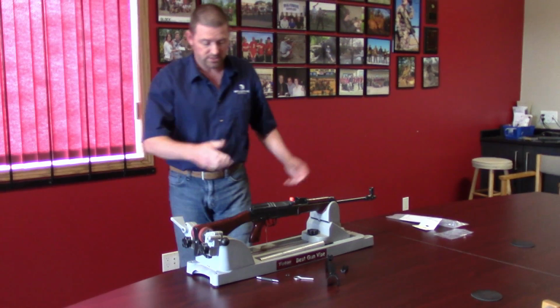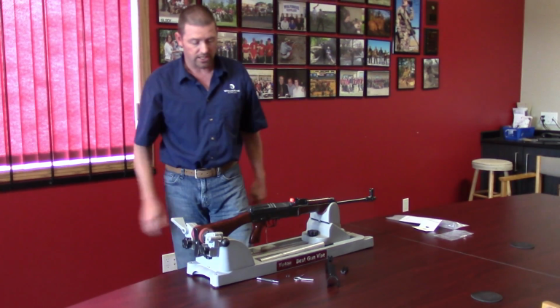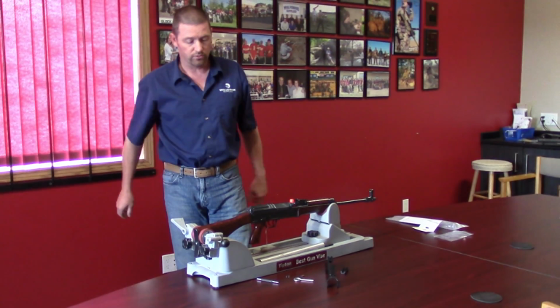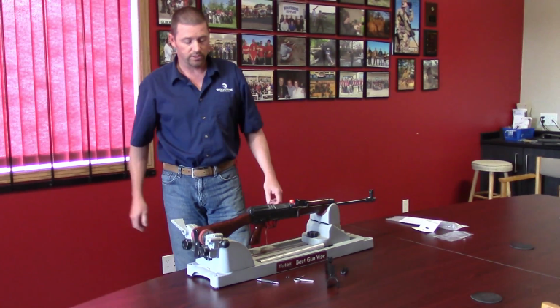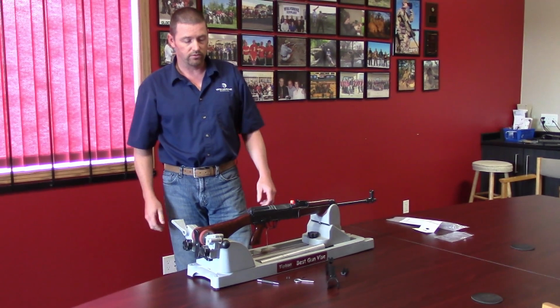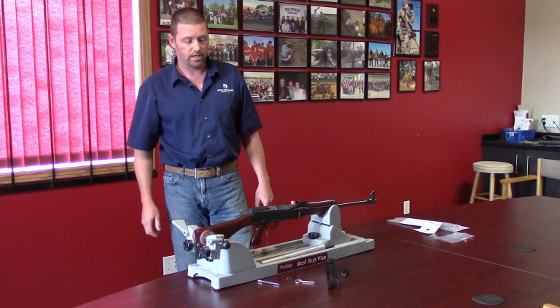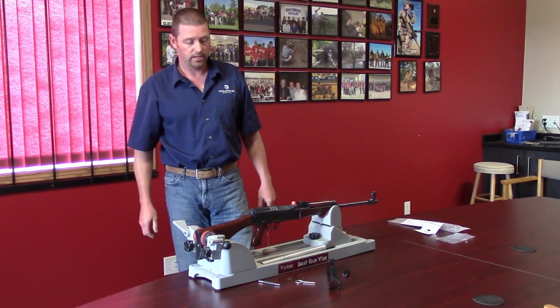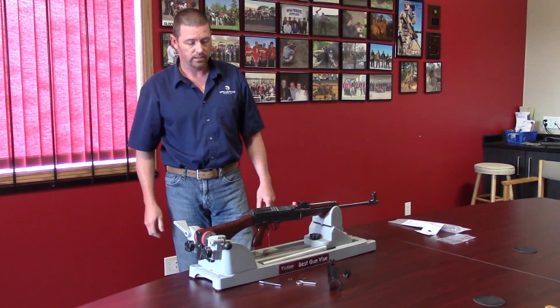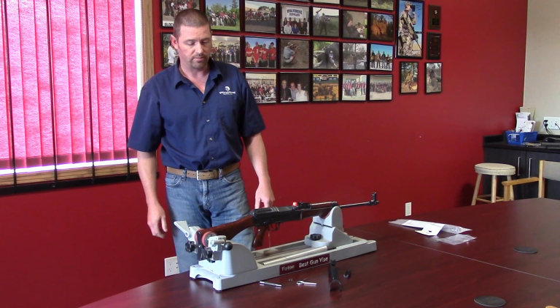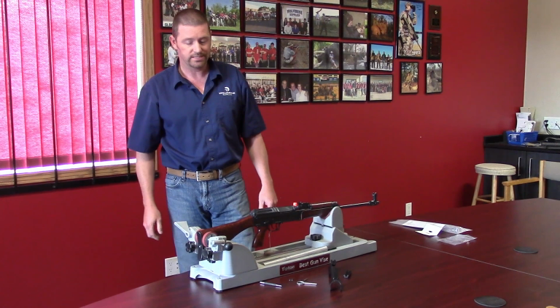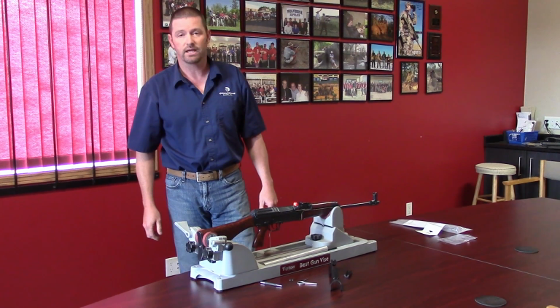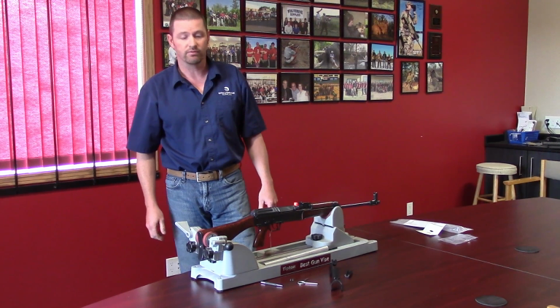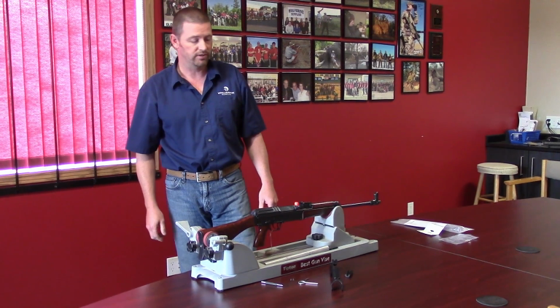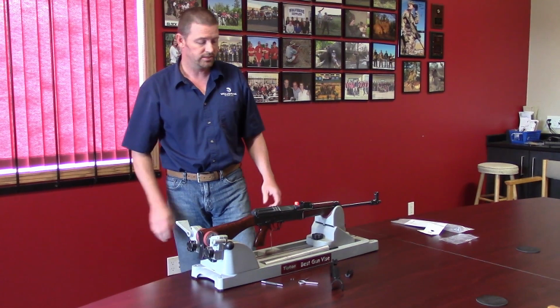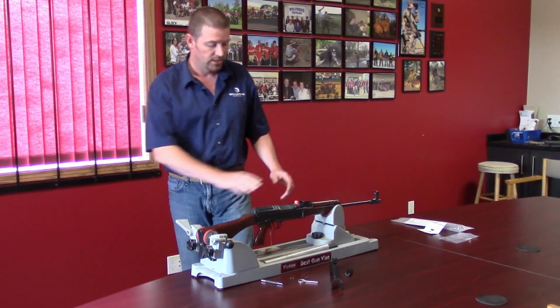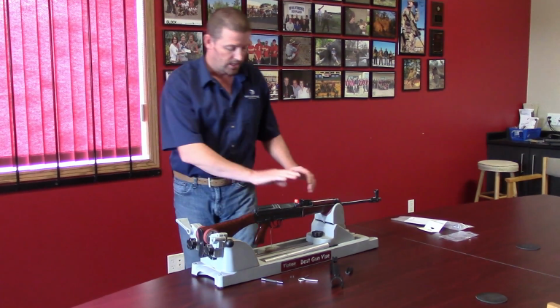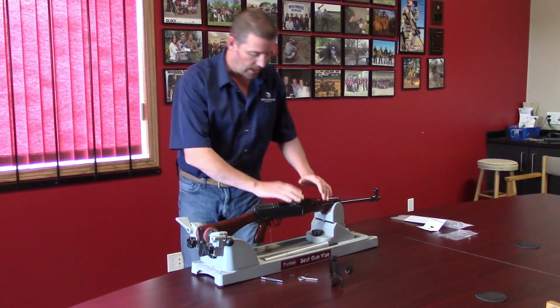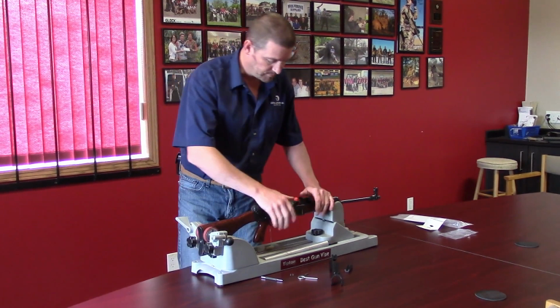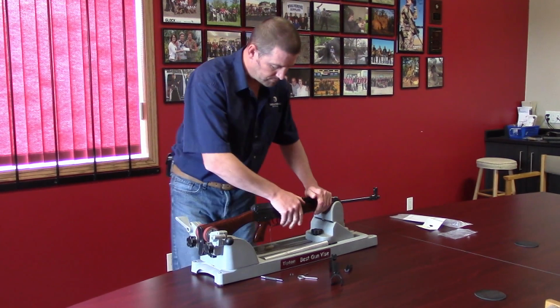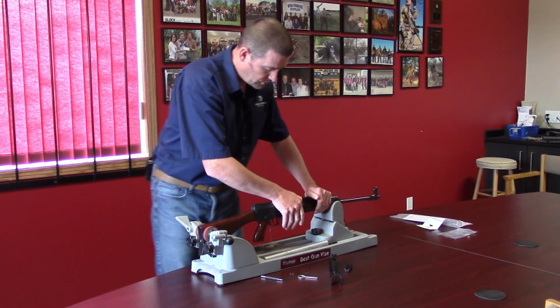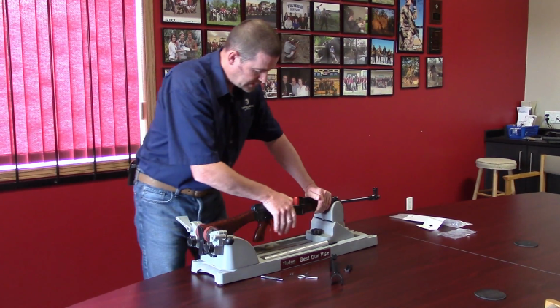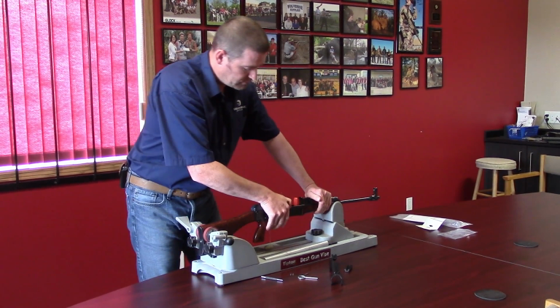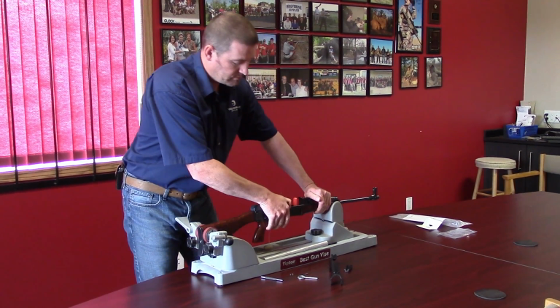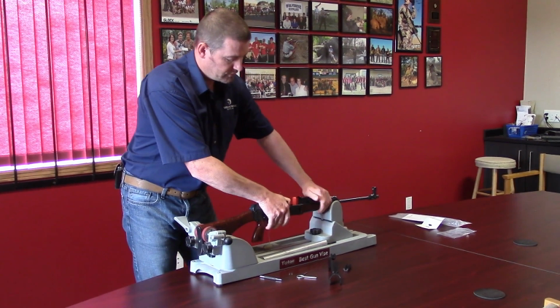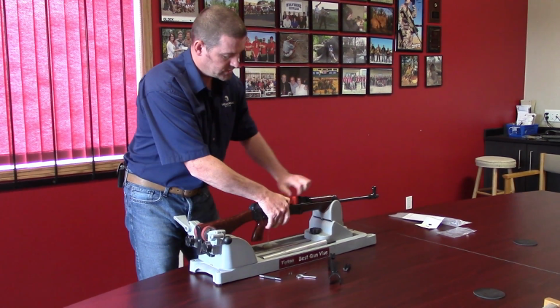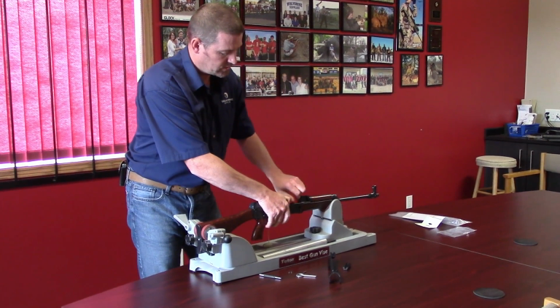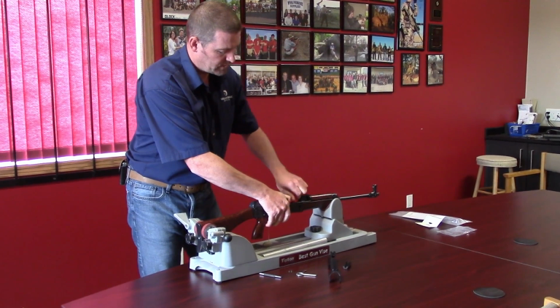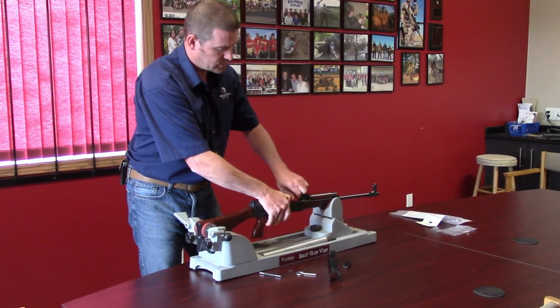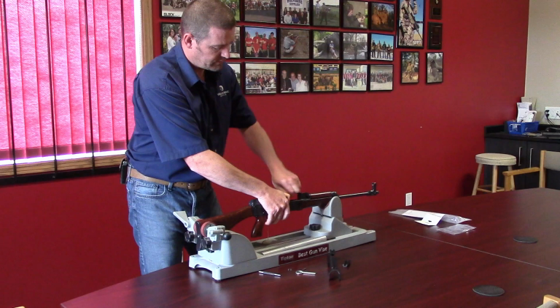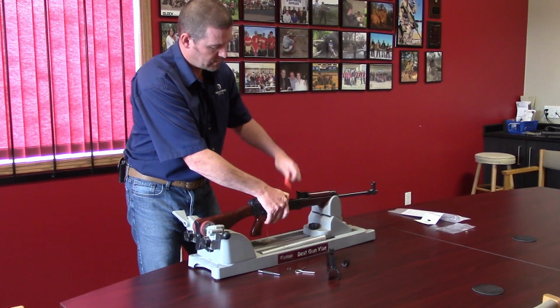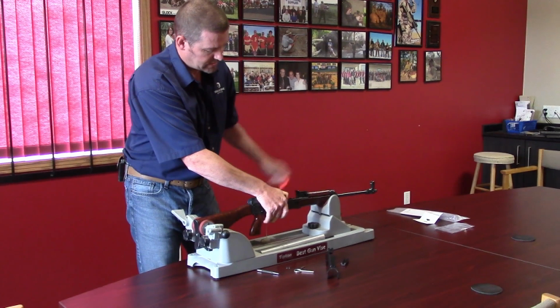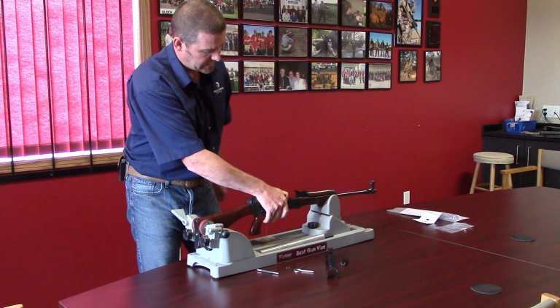Start out with your base 858. First thing to do, make sure the firearm is clear.